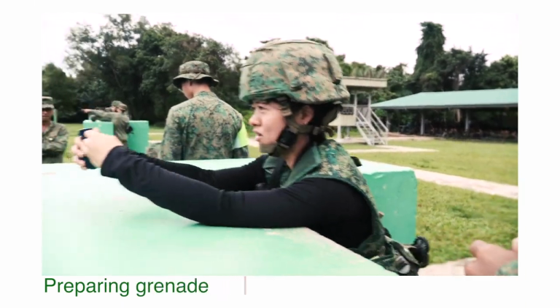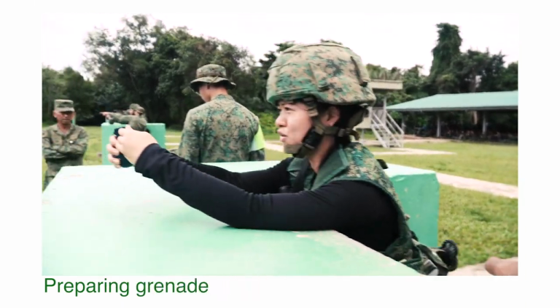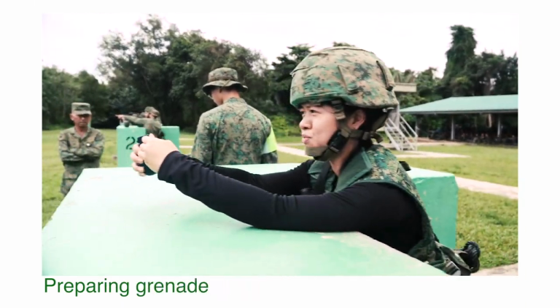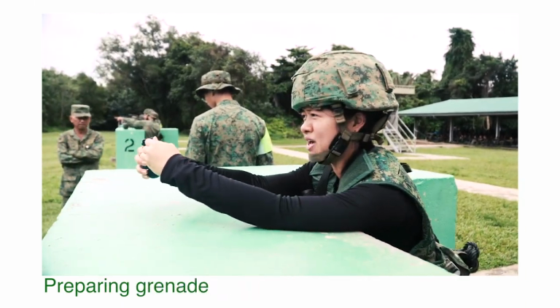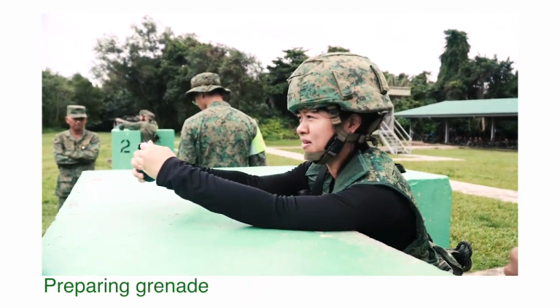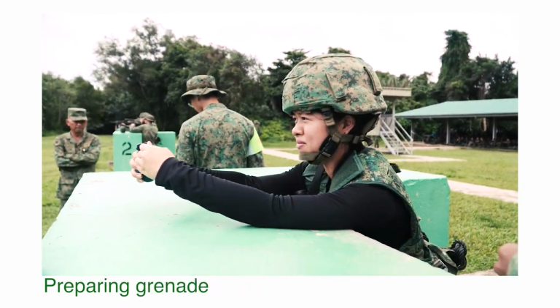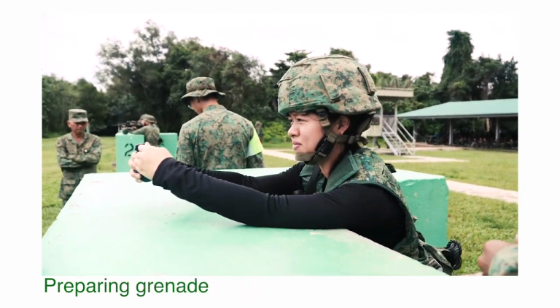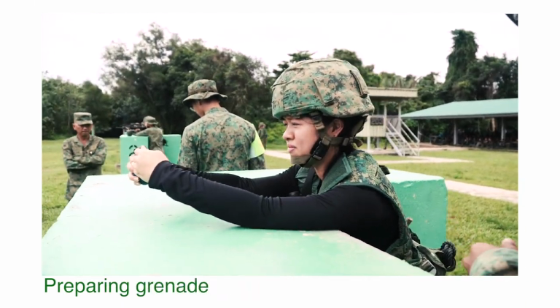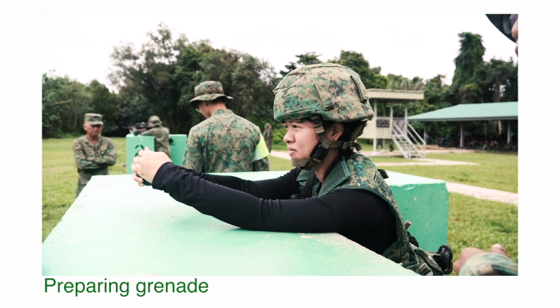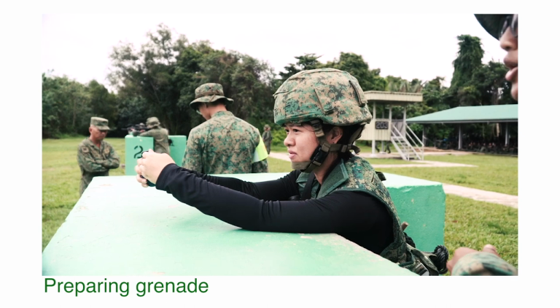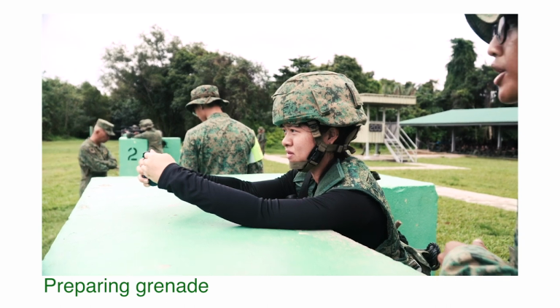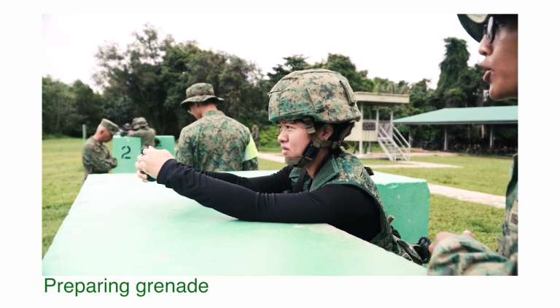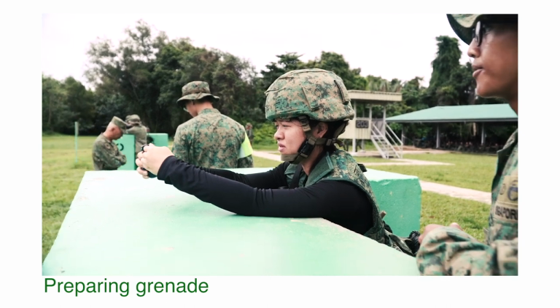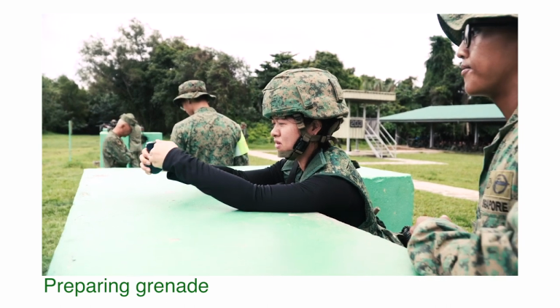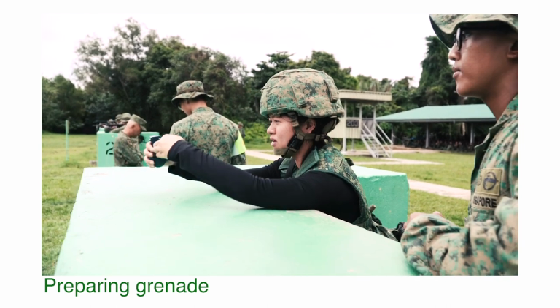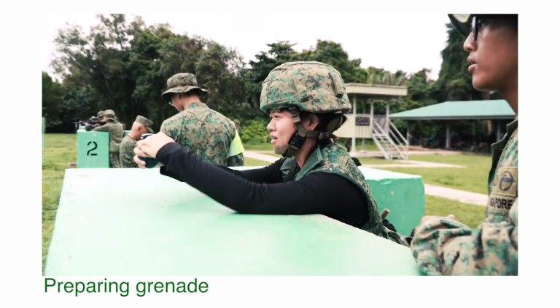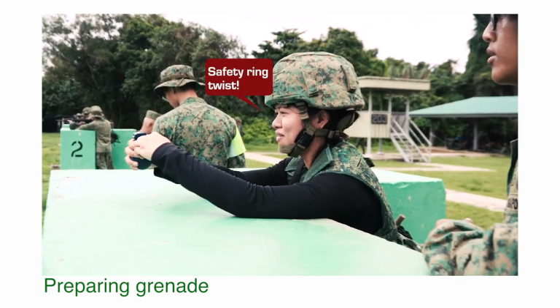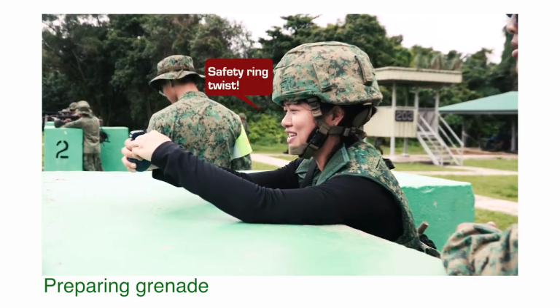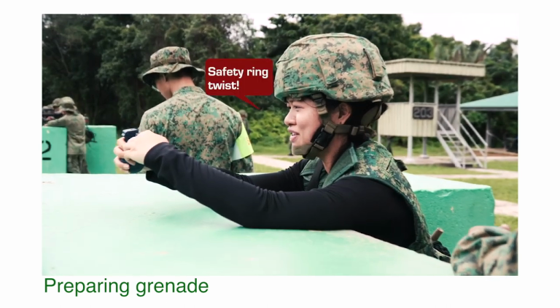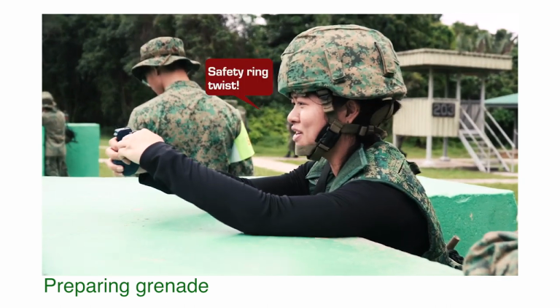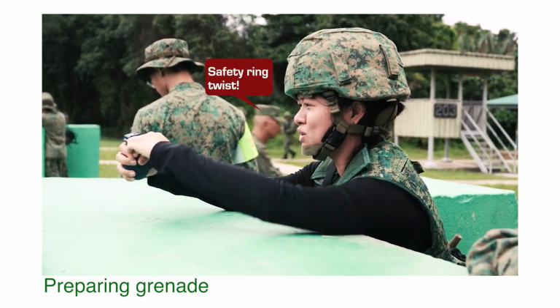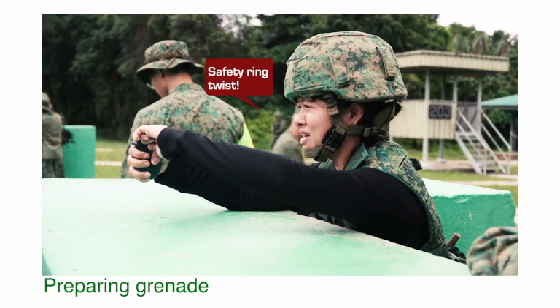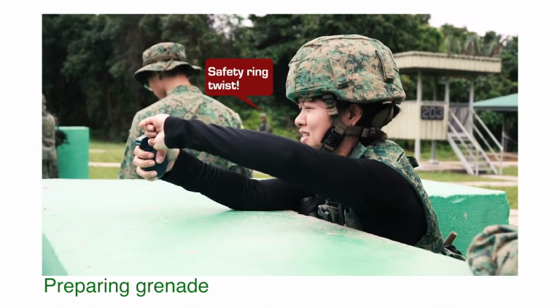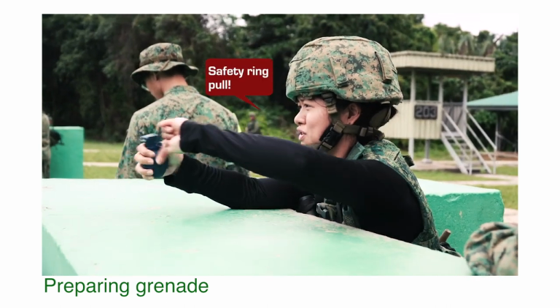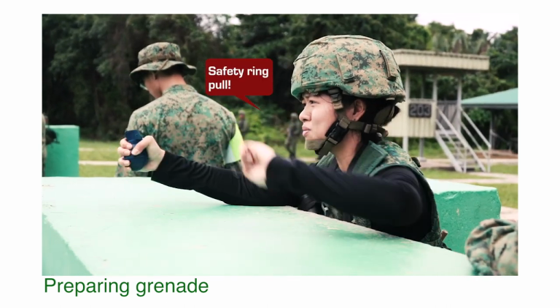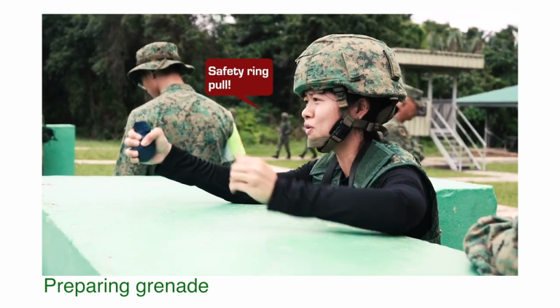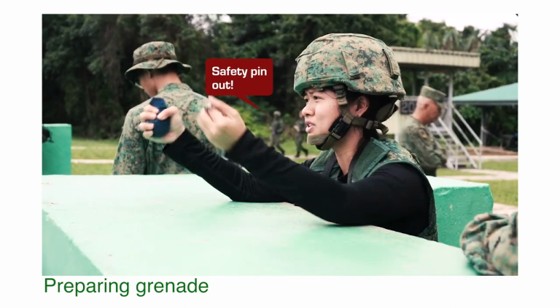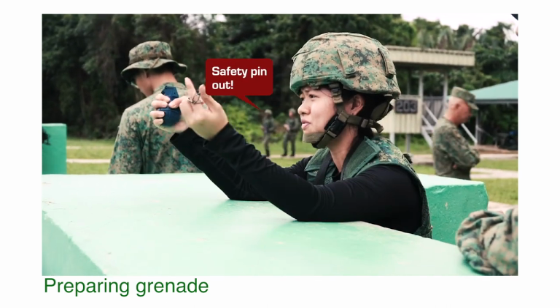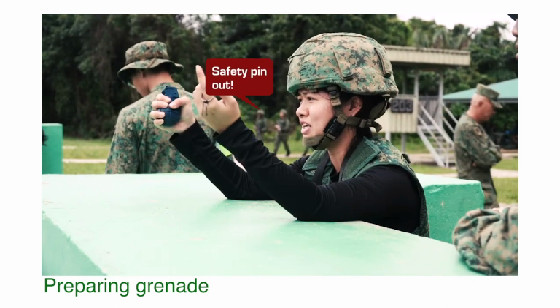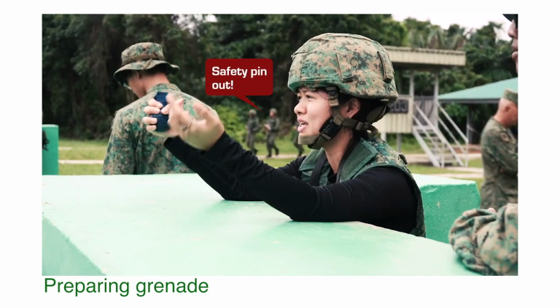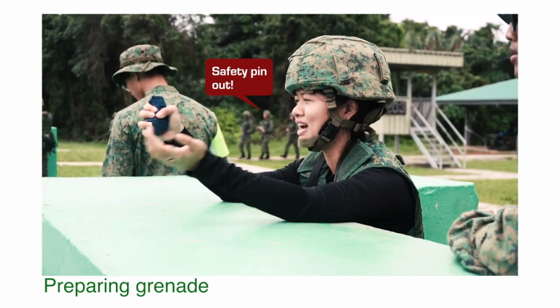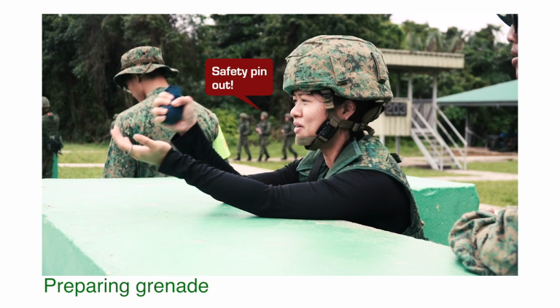Grenade prepared. Ready, grenade. Safety ring twist, safety ring pull, safety pin out.